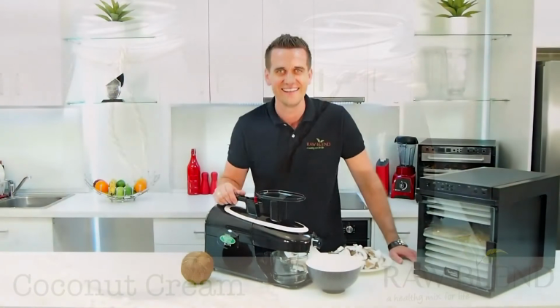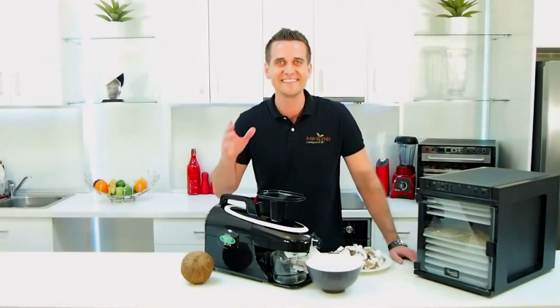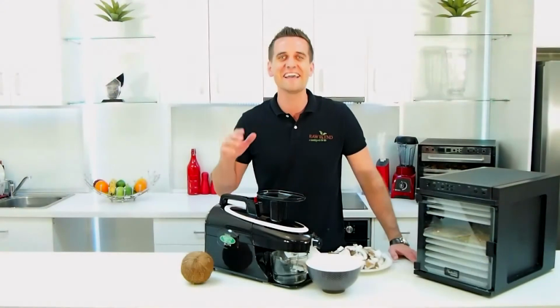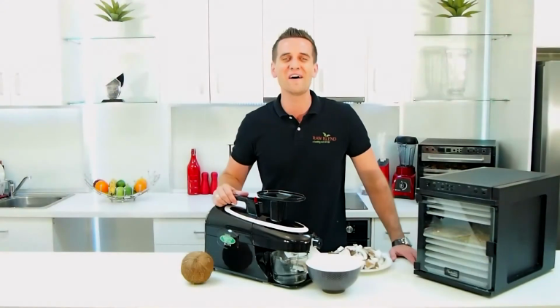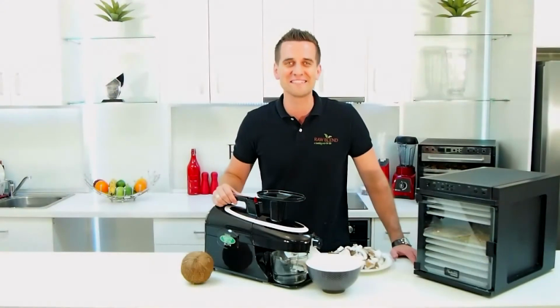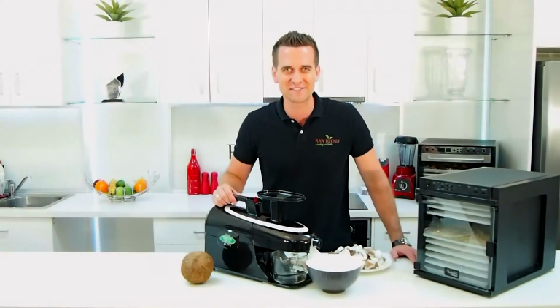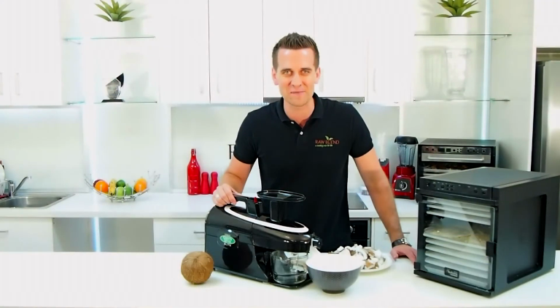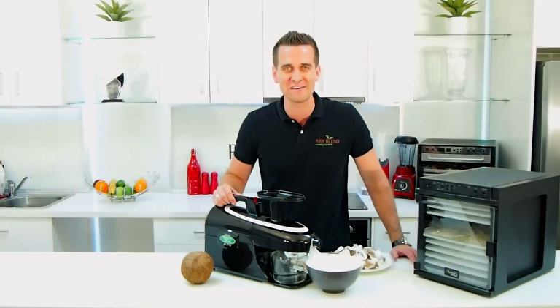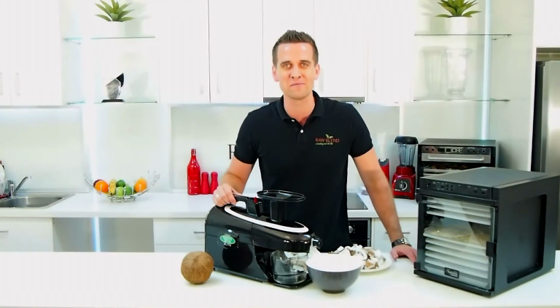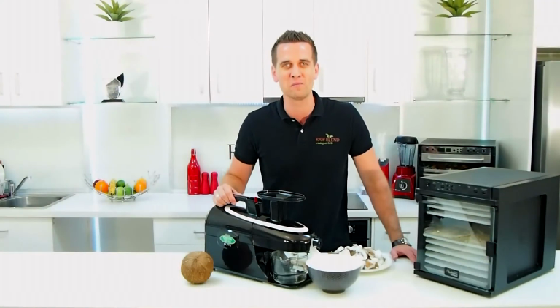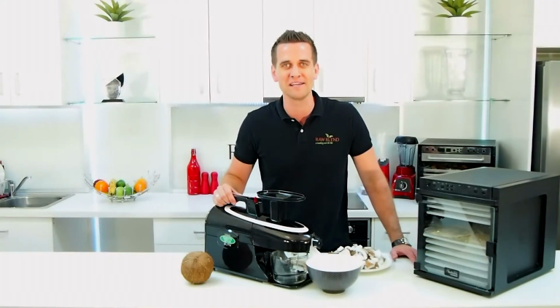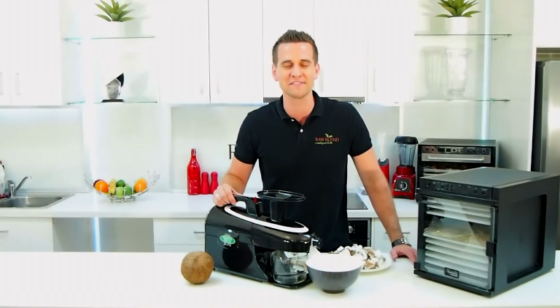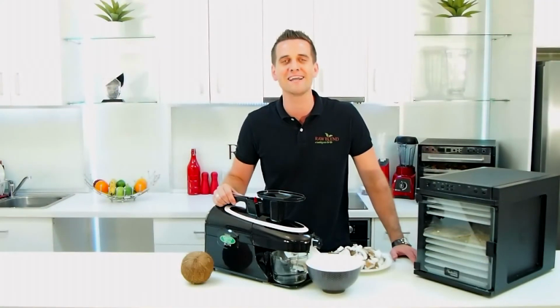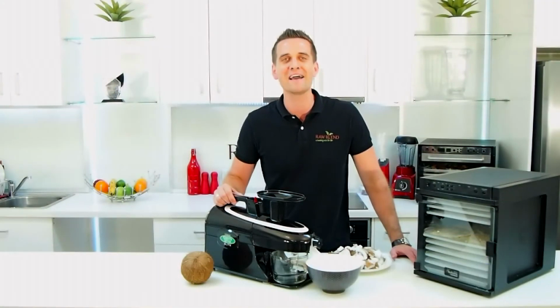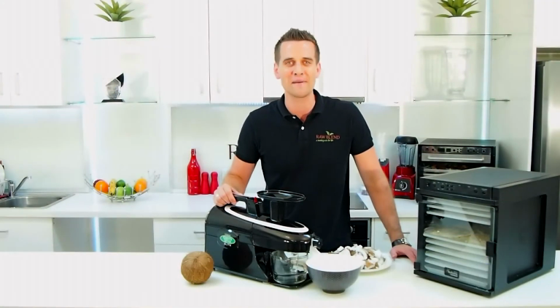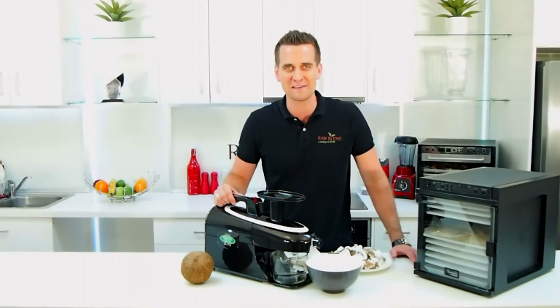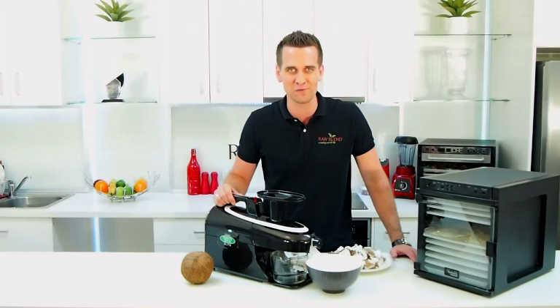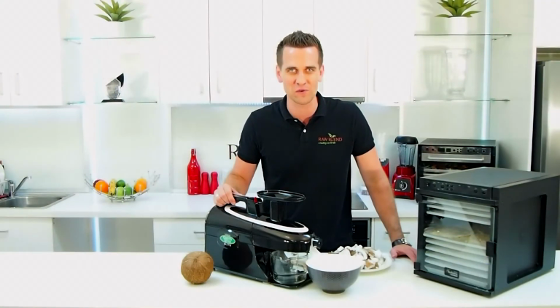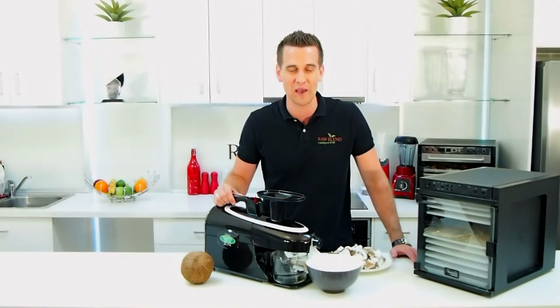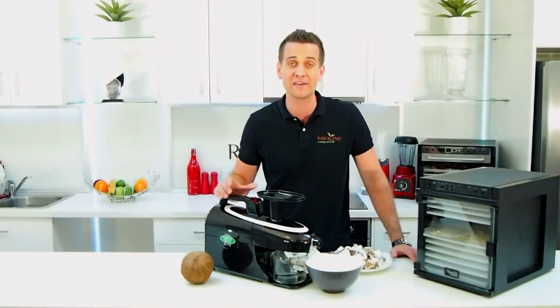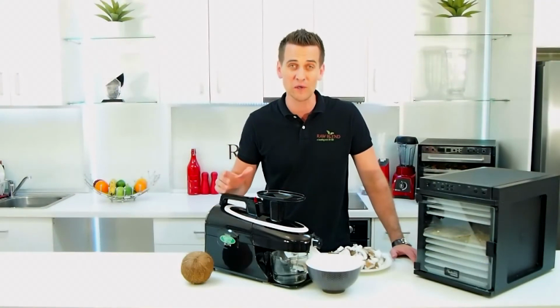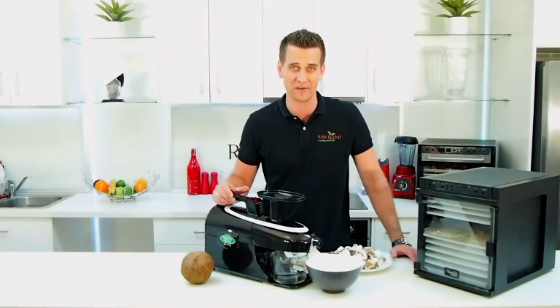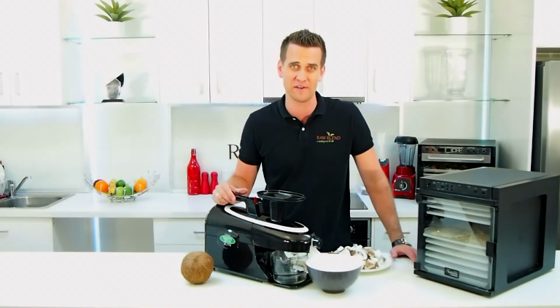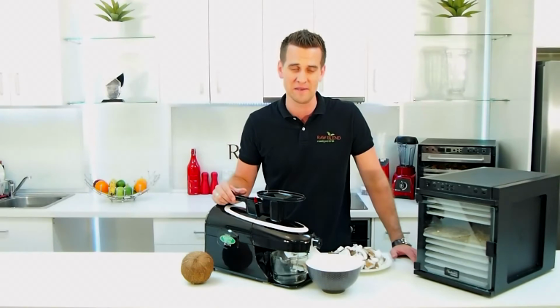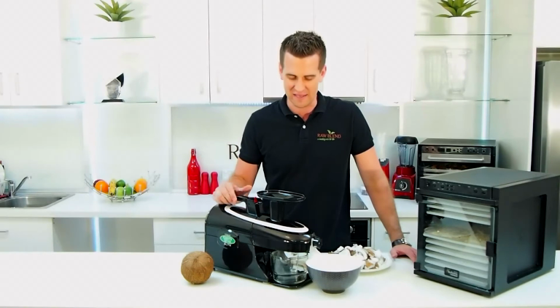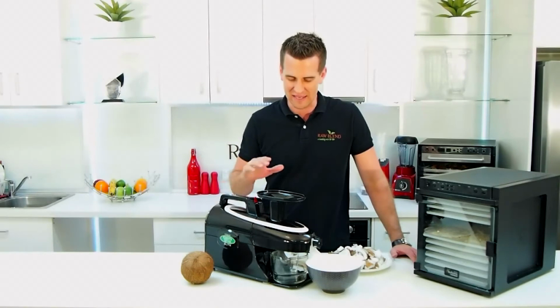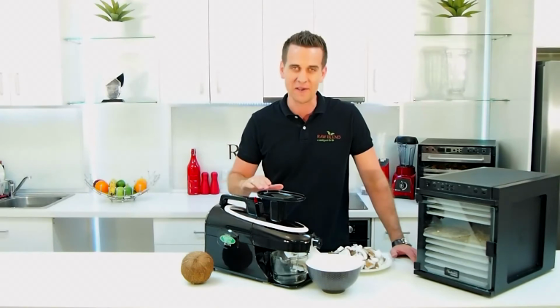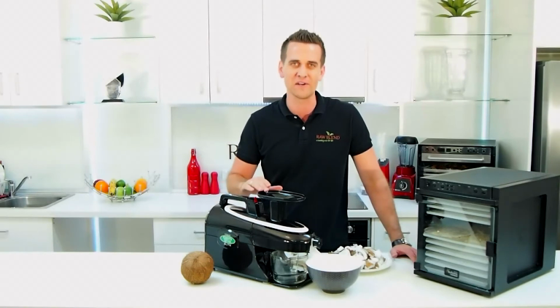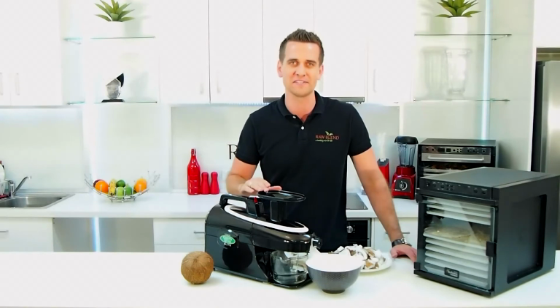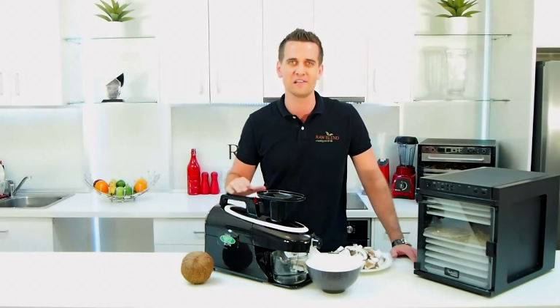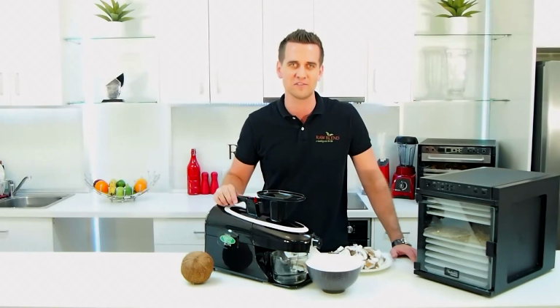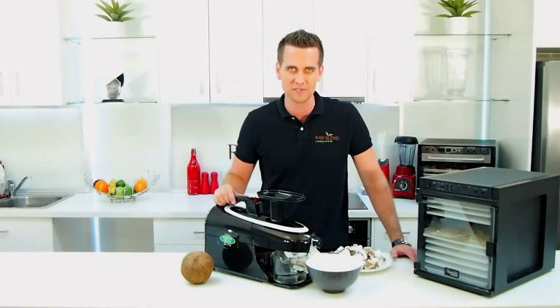G'day guys, it's Tommy here from Raw Blend. Today I'm making for you a coconut cream in my Green Star Elite juicer.